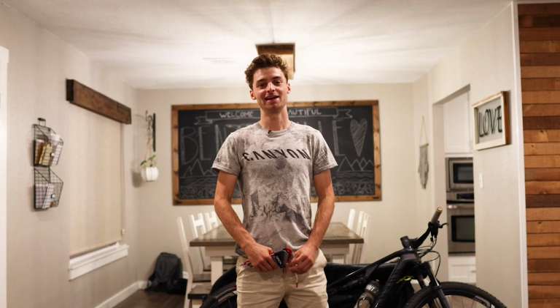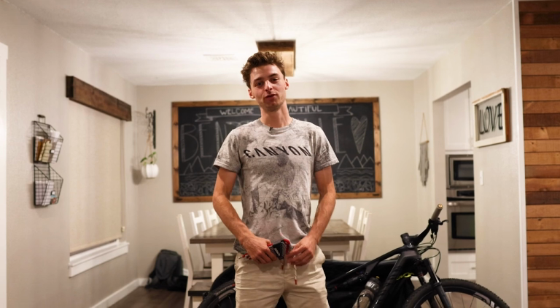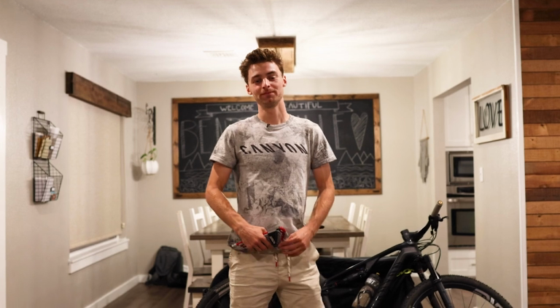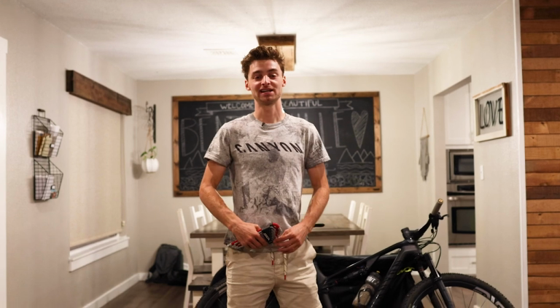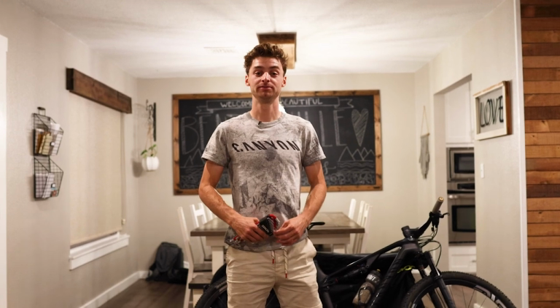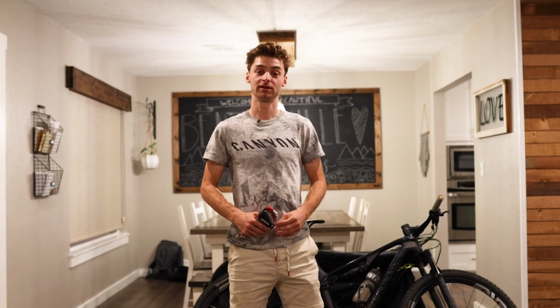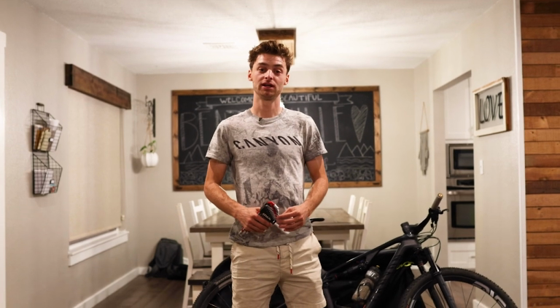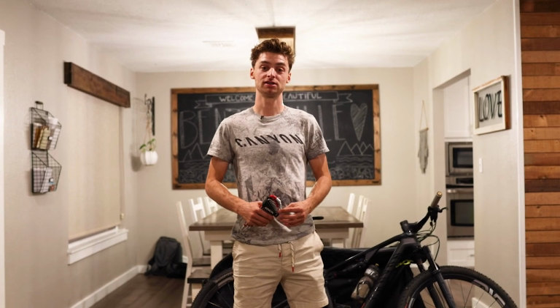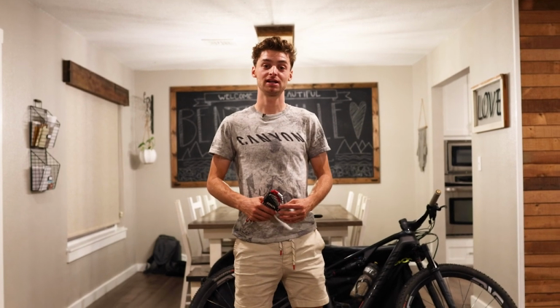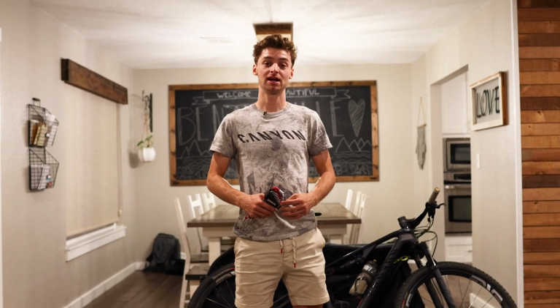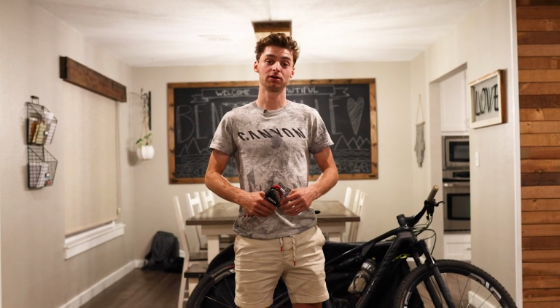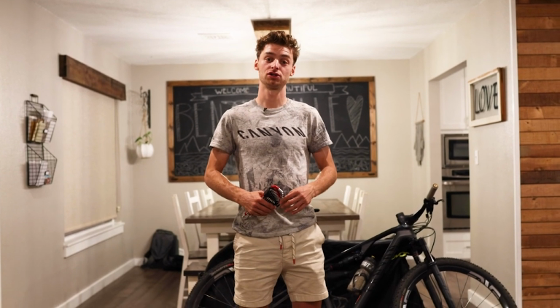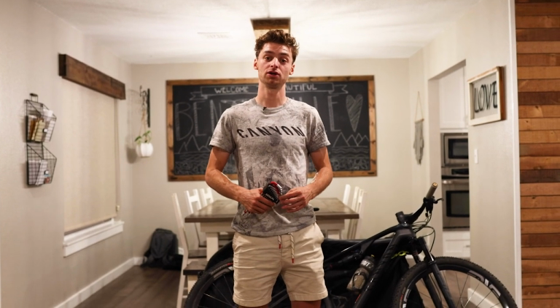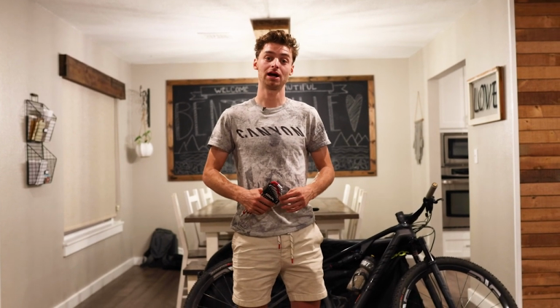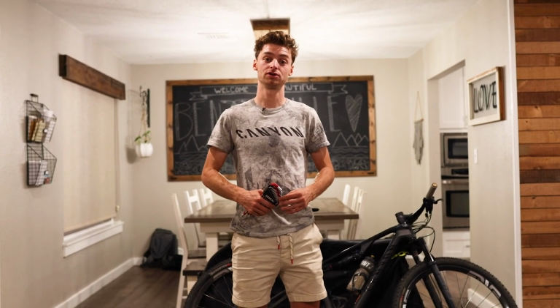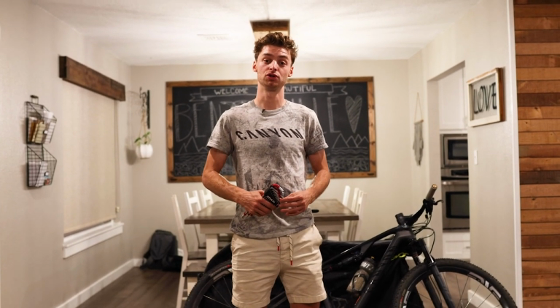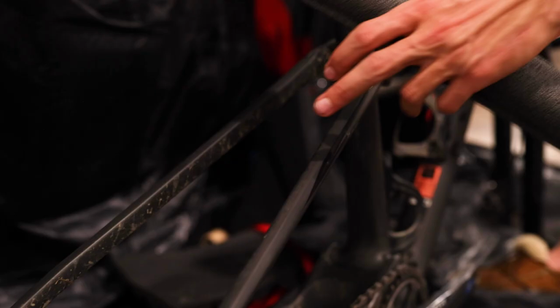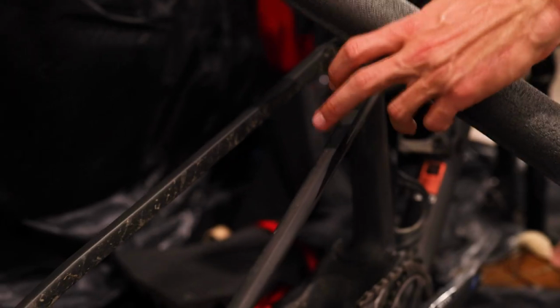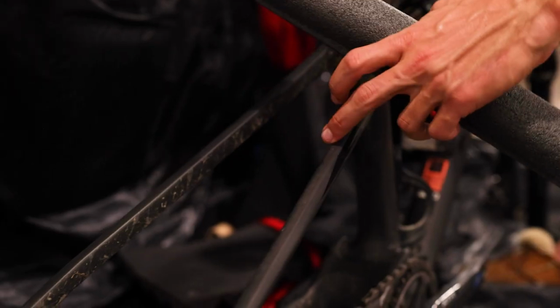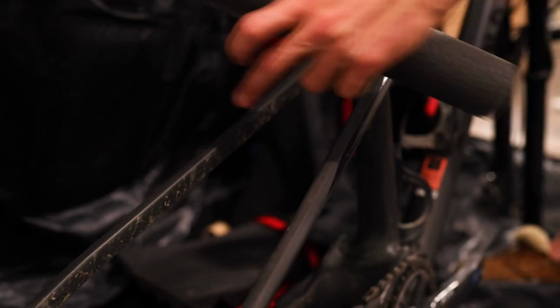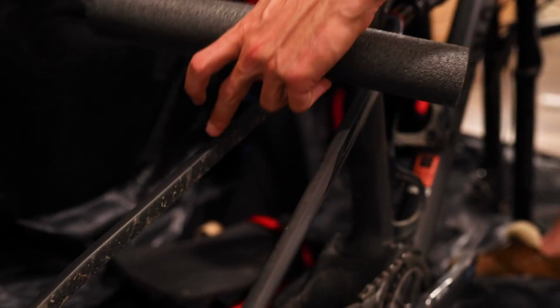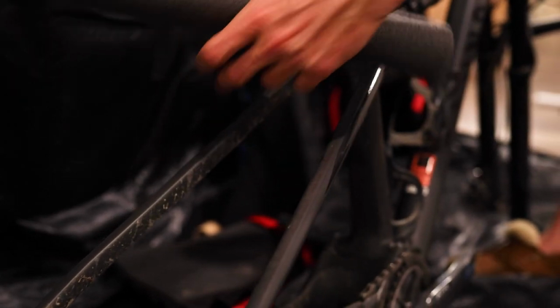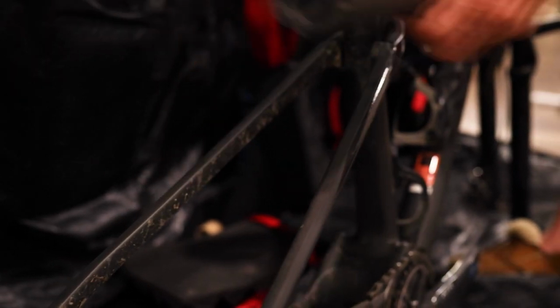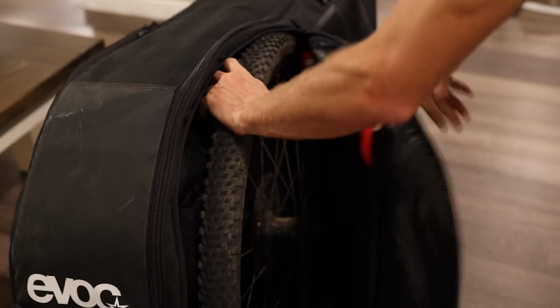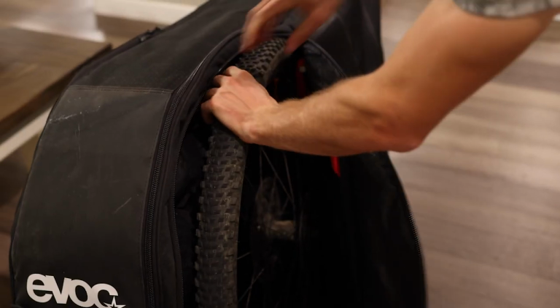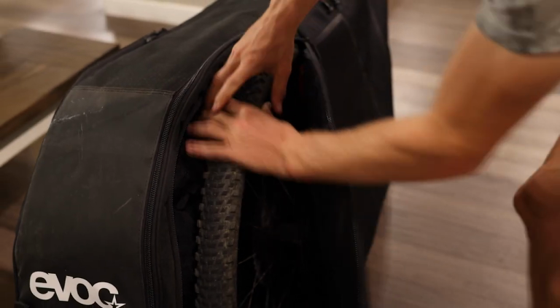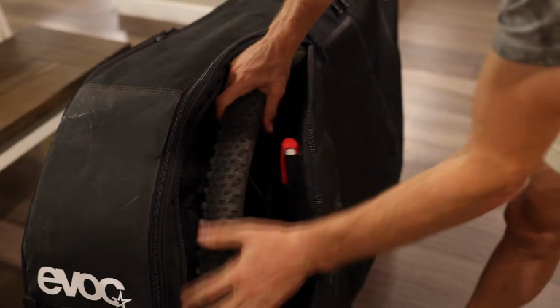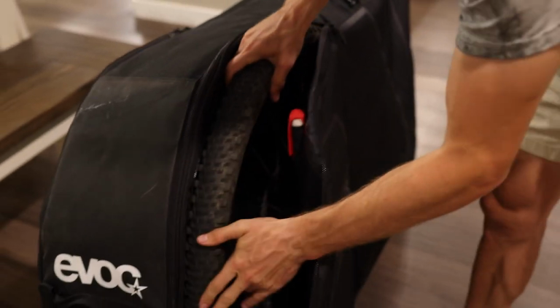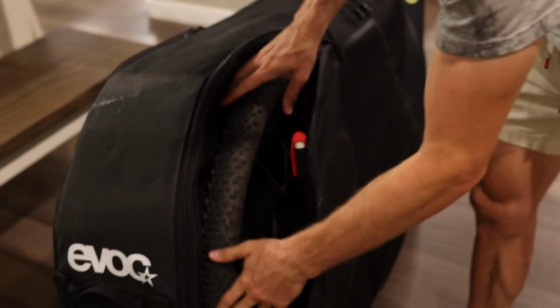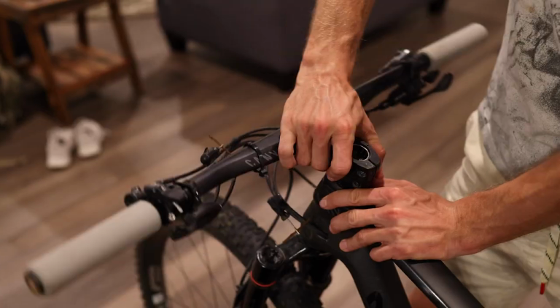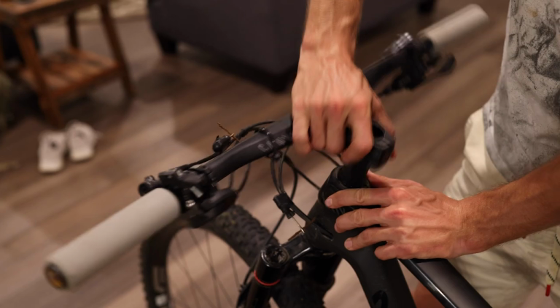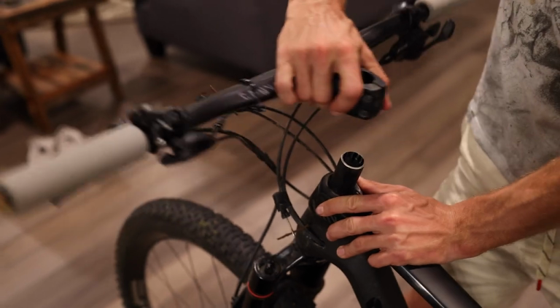Hey everyone, Lex Camillon here. Today I'm going to show you how to pack your bike so you can ship it or fly with it safely.